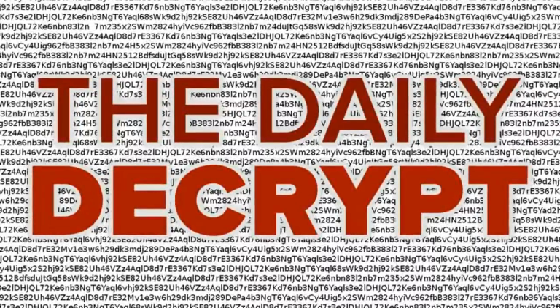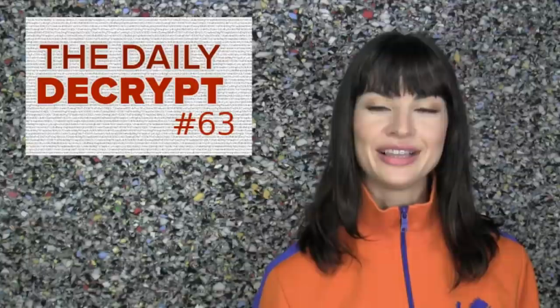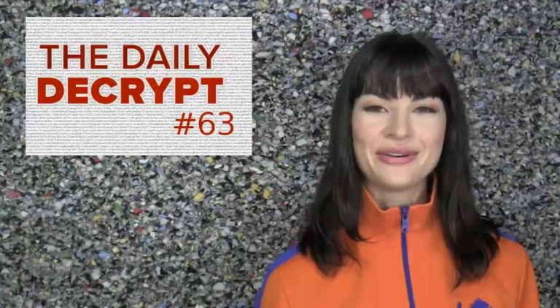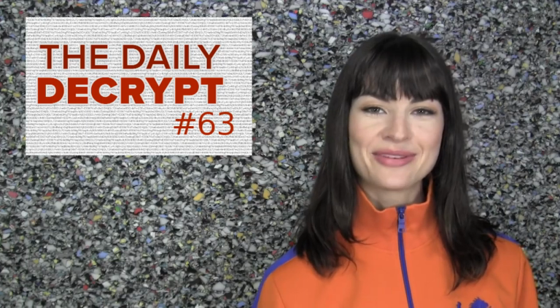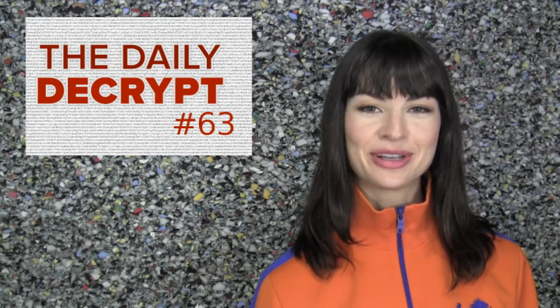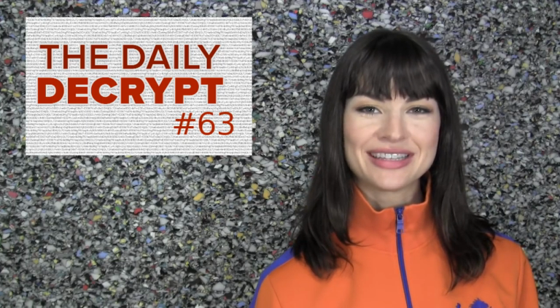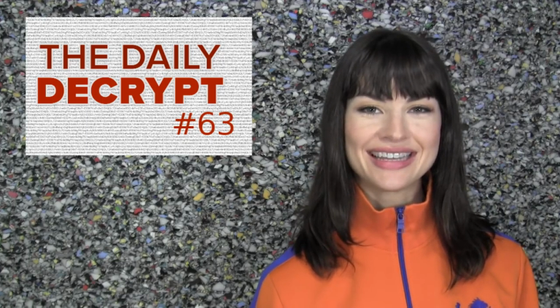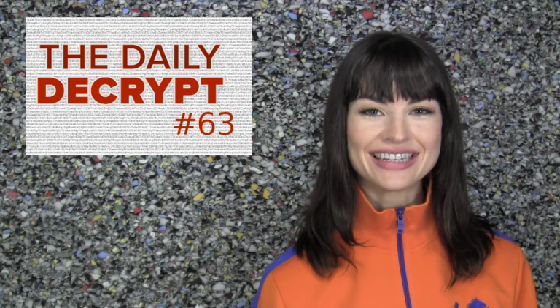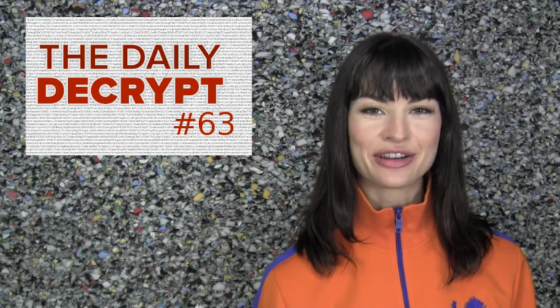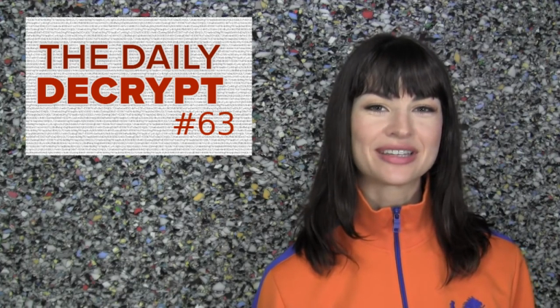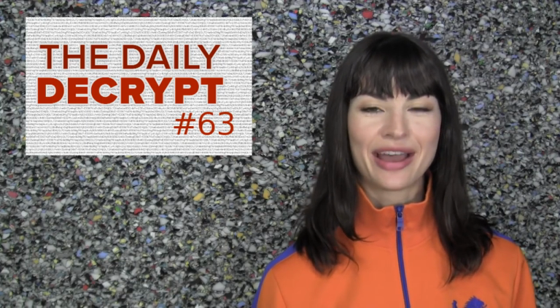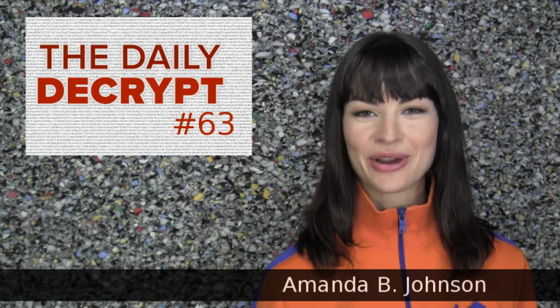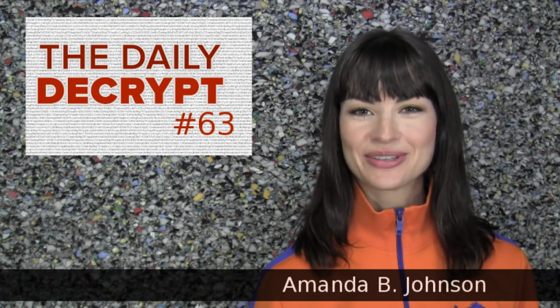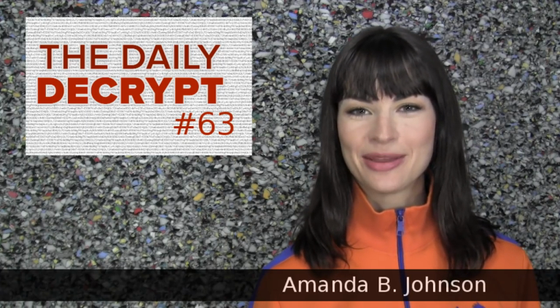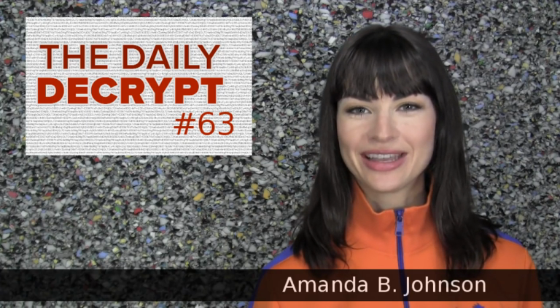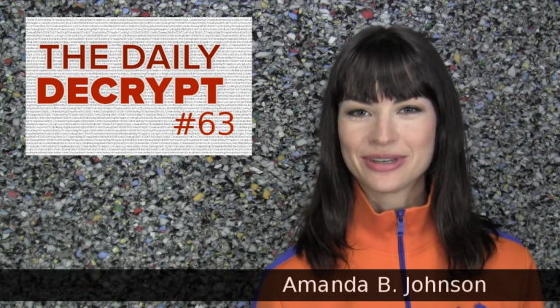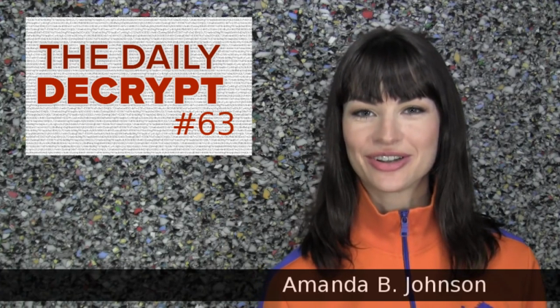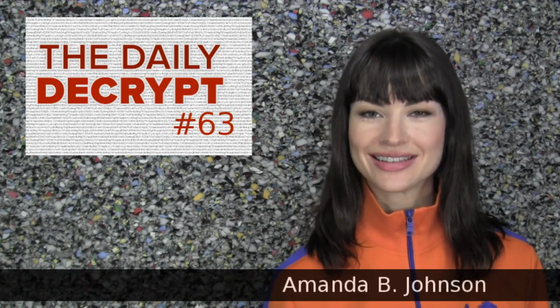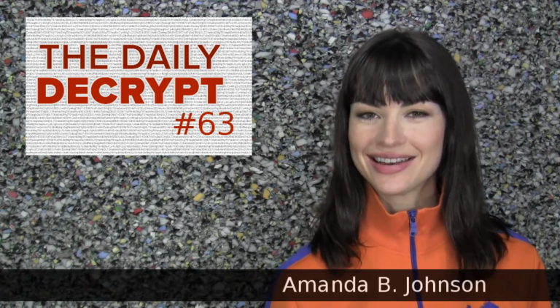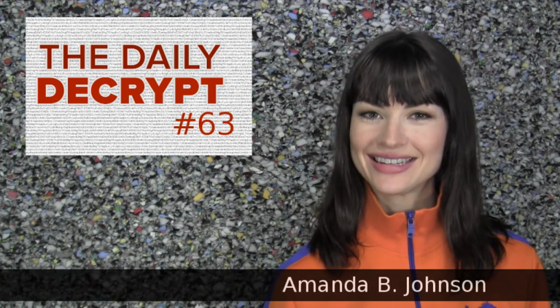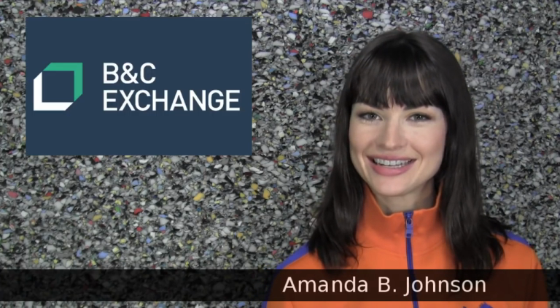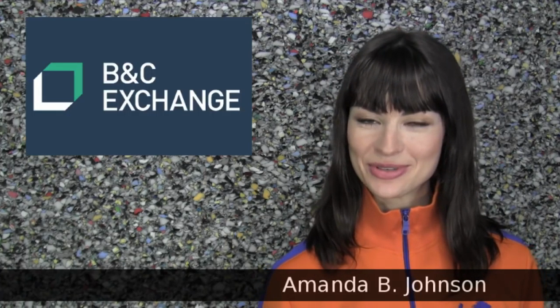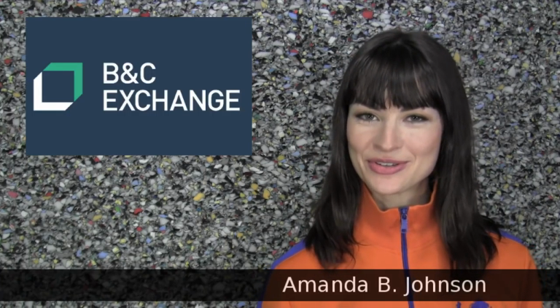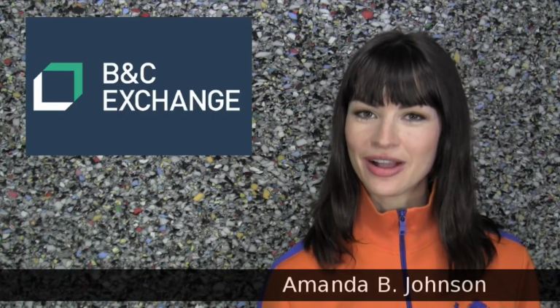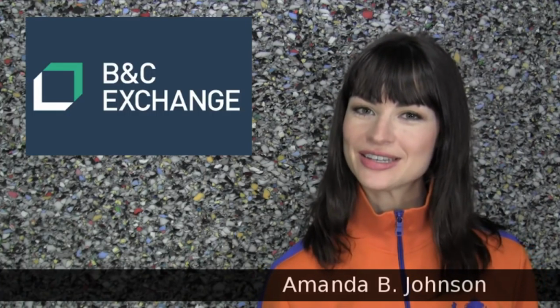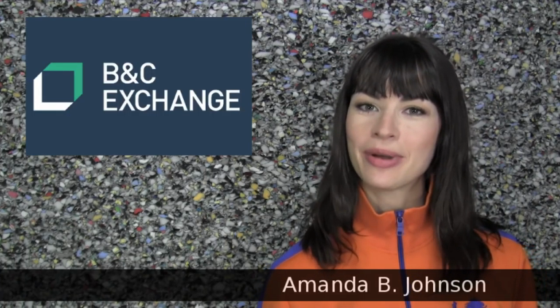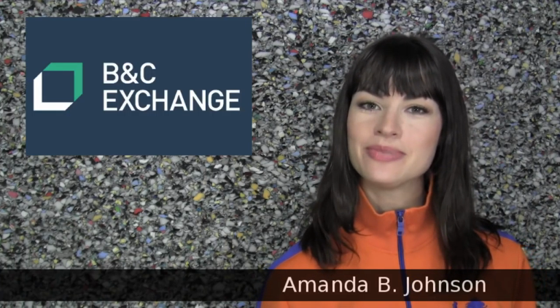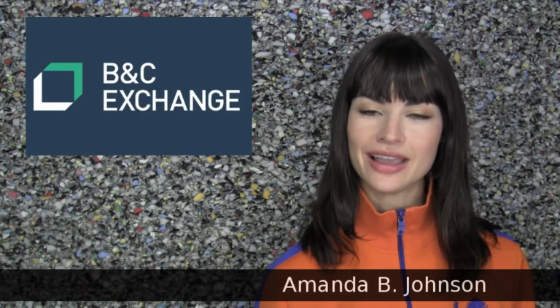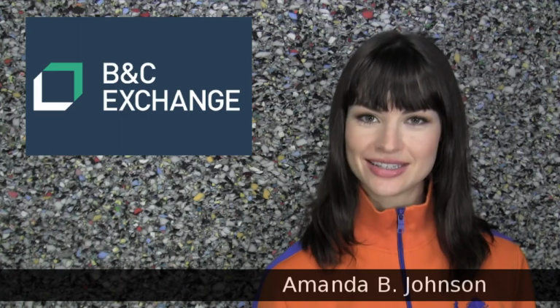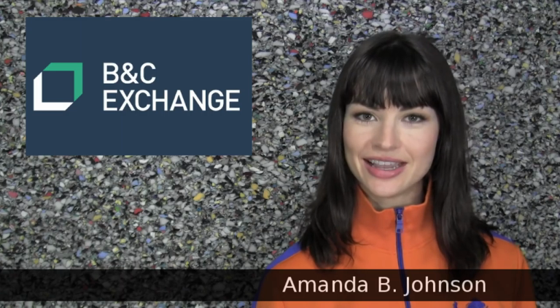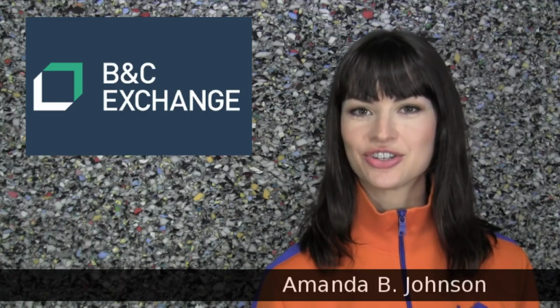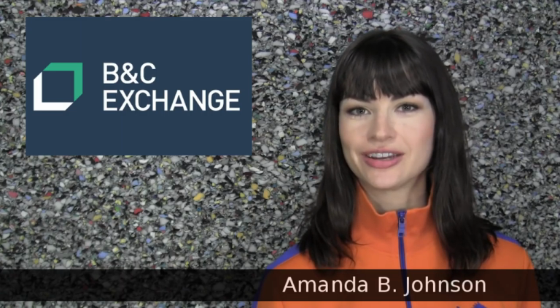Hello and welcome to The Daily Decrypt. I'm your host, Amanda B. Johnson, and today's episode is brought to you by B&C Exchange.